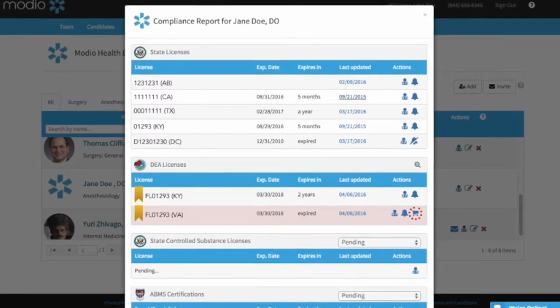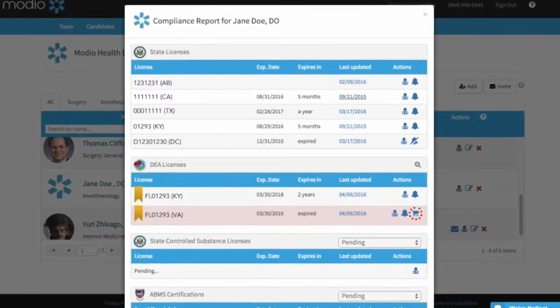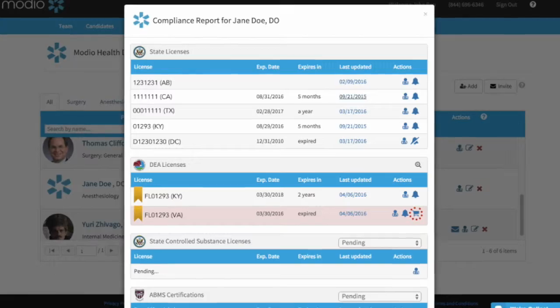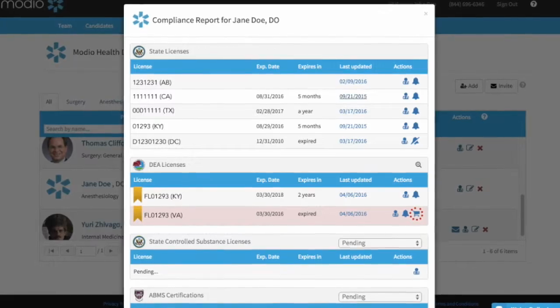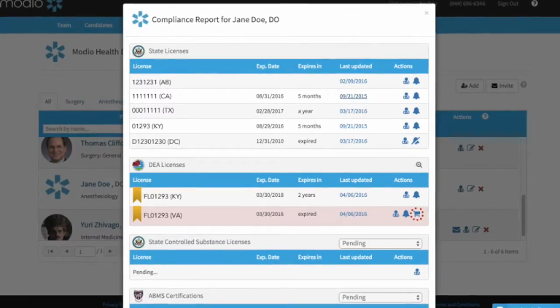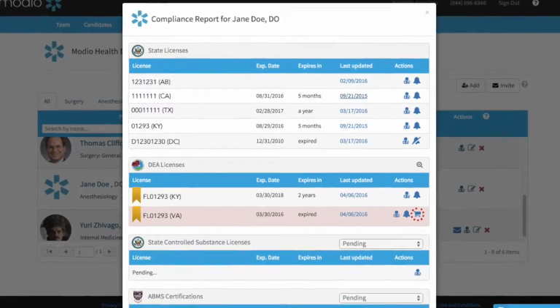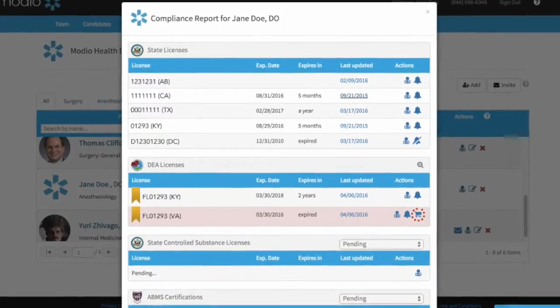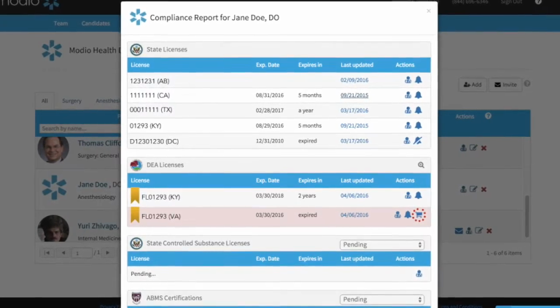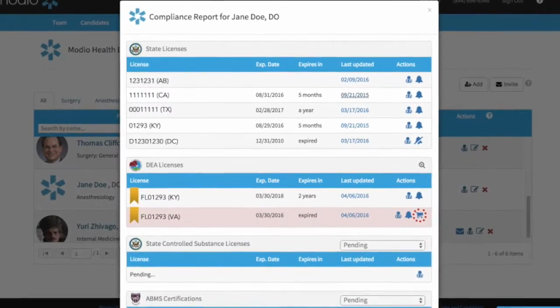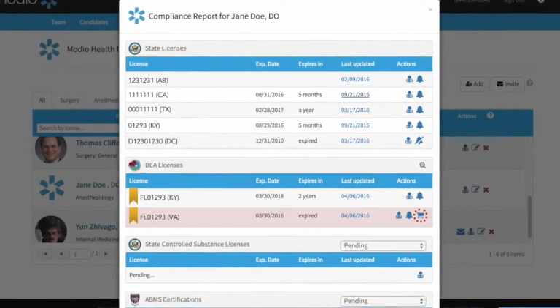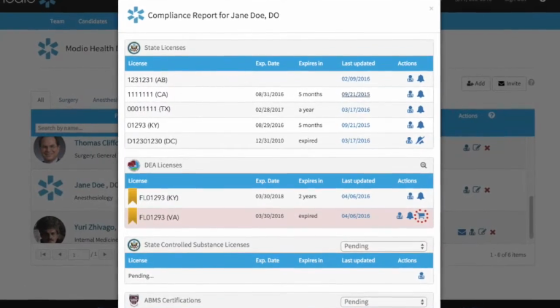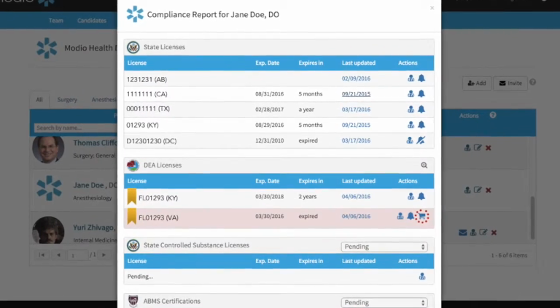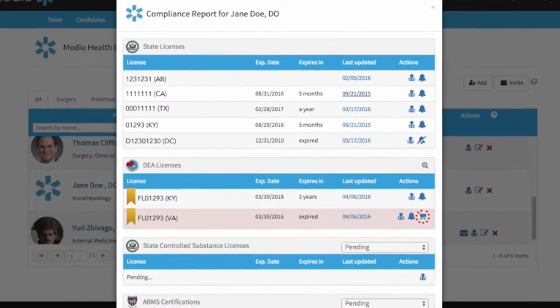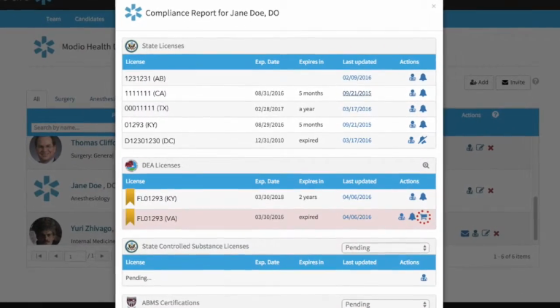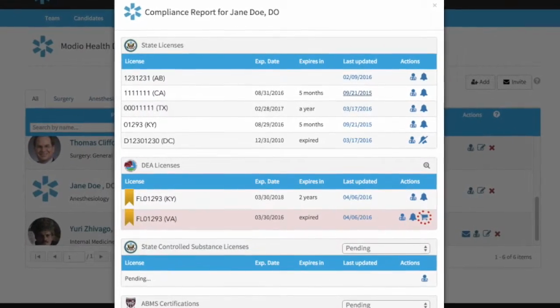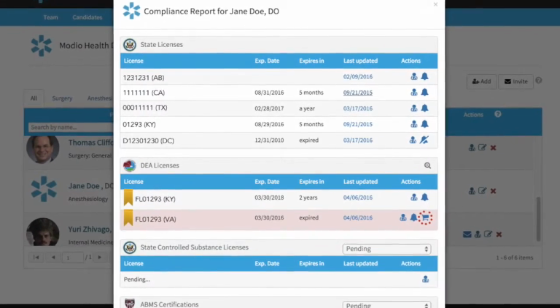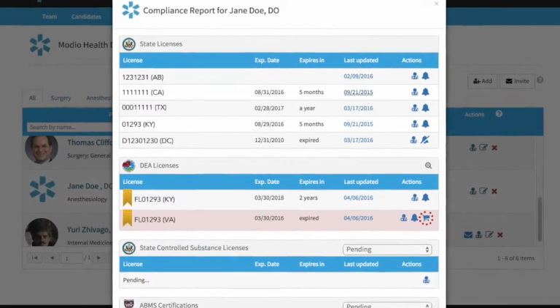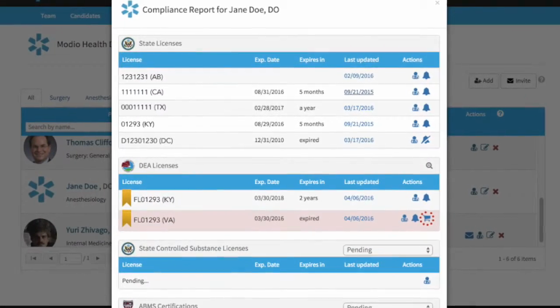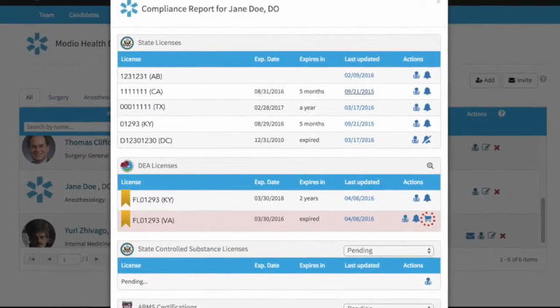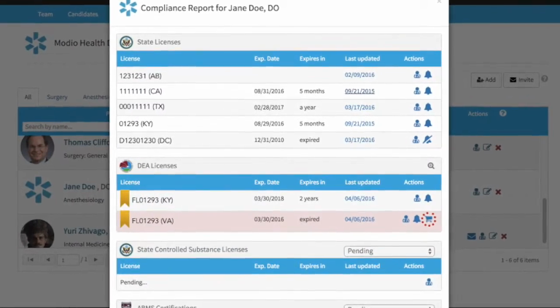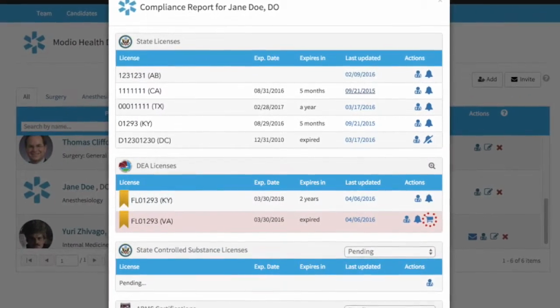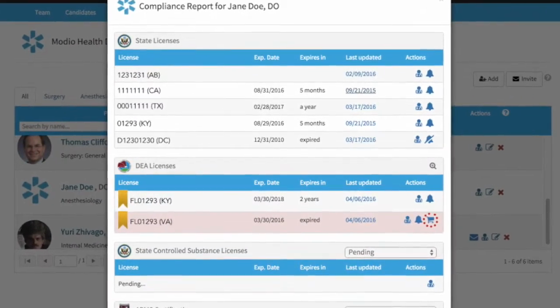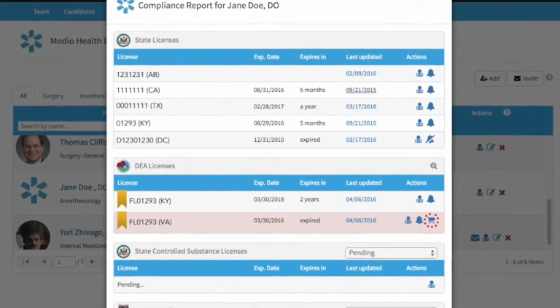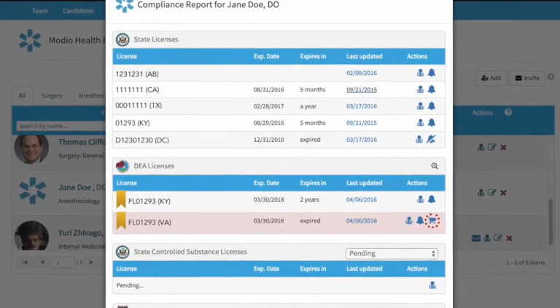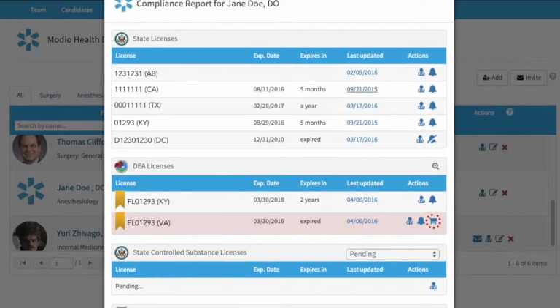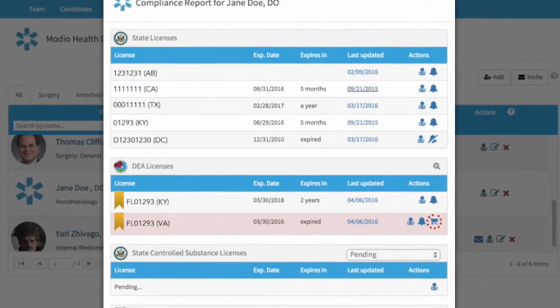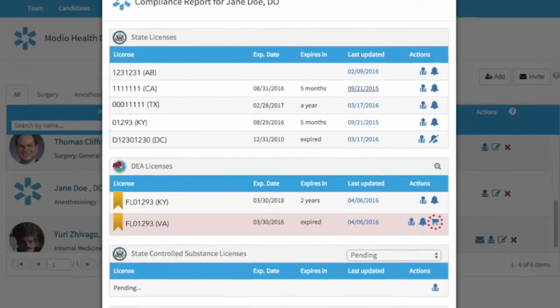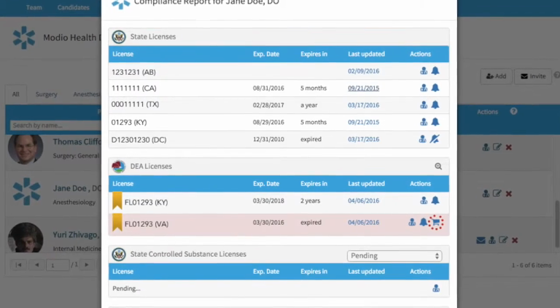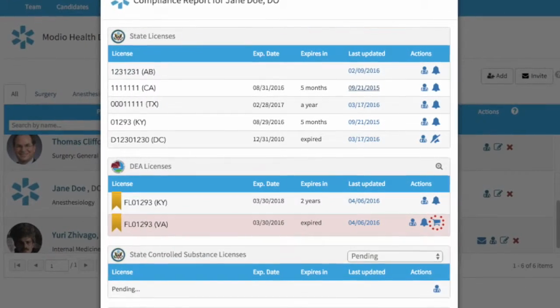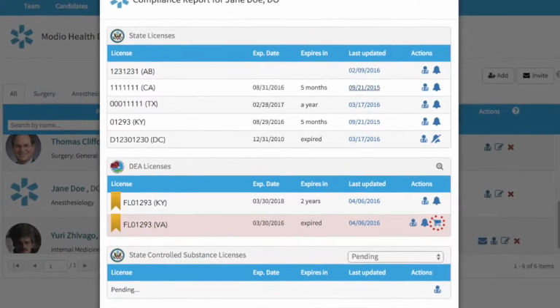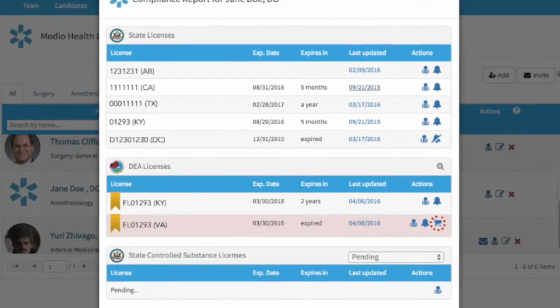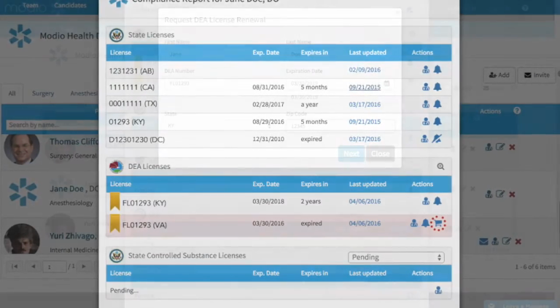If a license is eligible for renewal via Modio, you'll see a cart icon in the Actions column. Click on the cart to start the process.